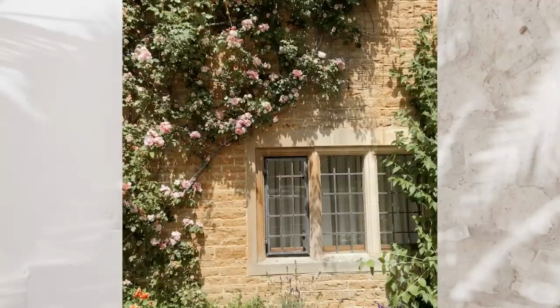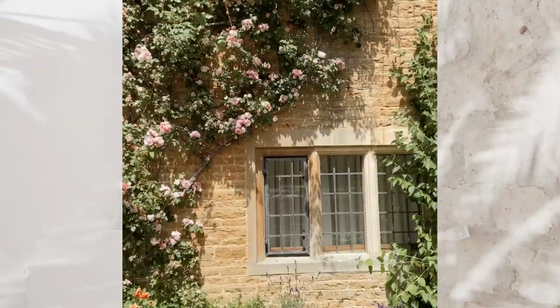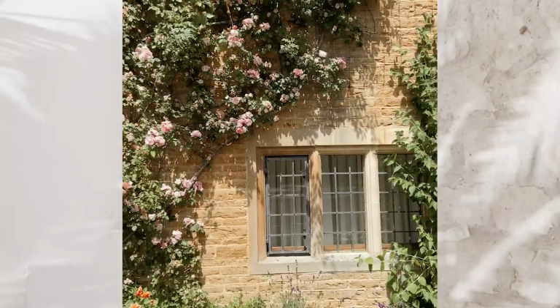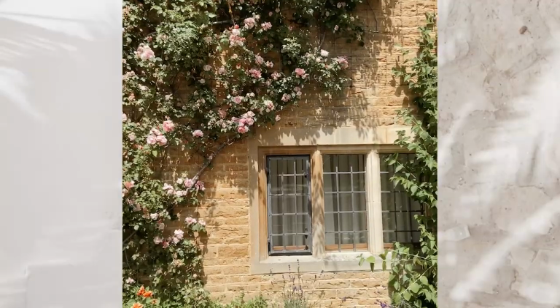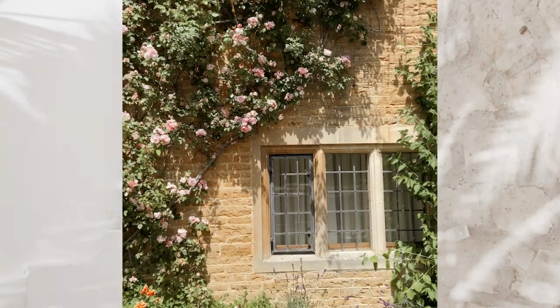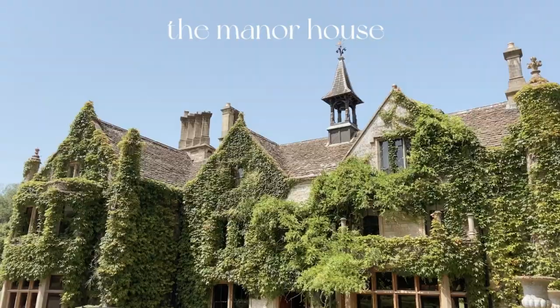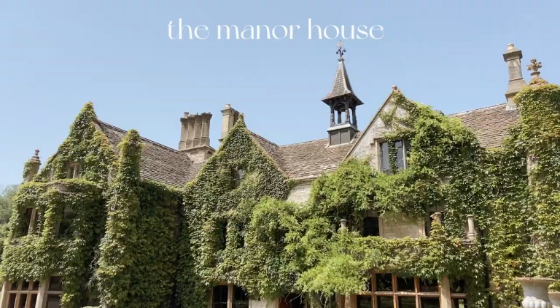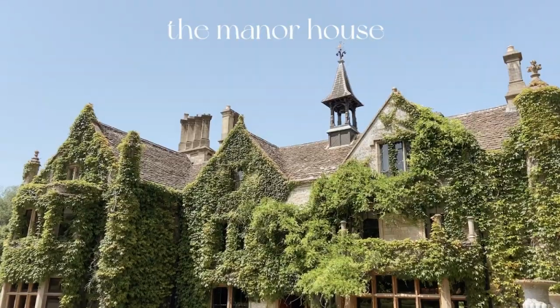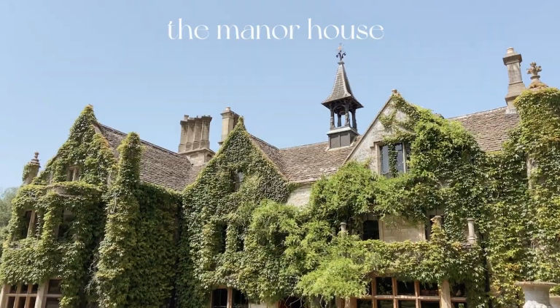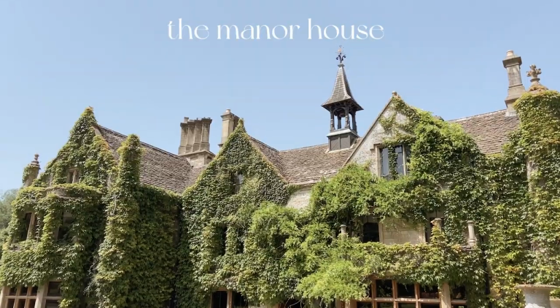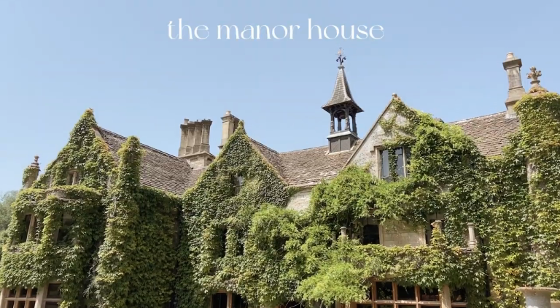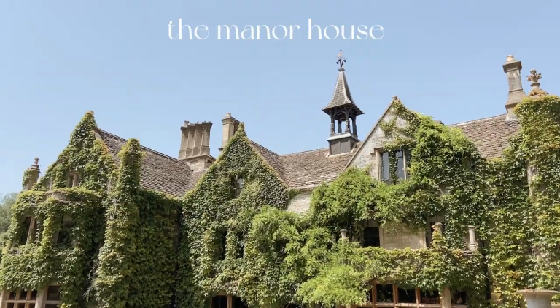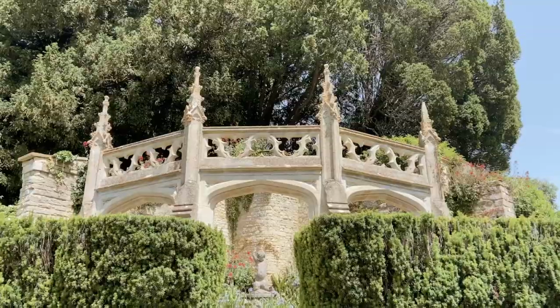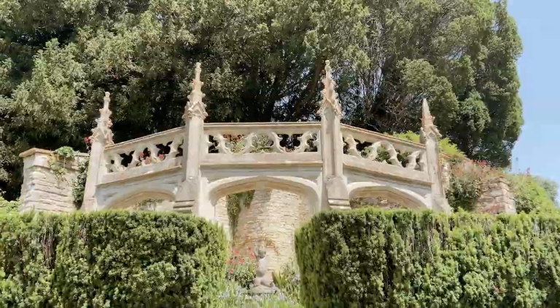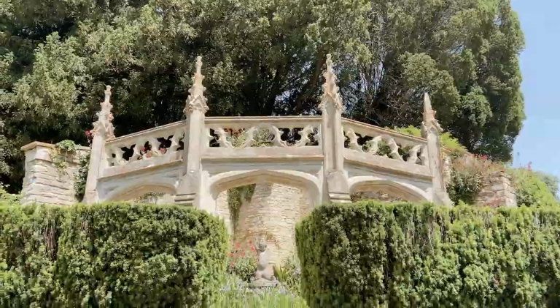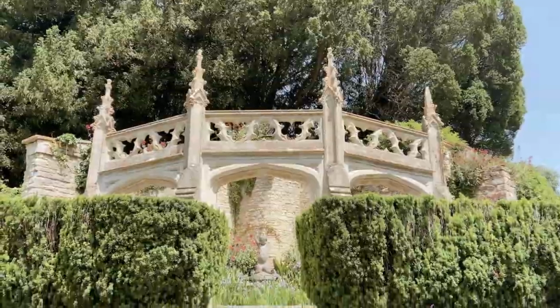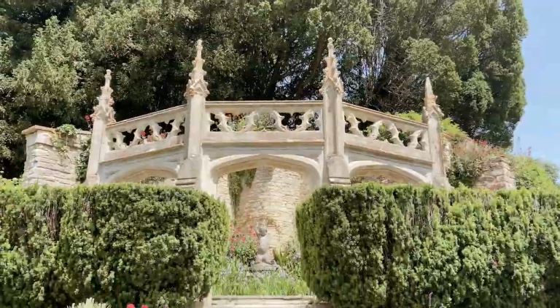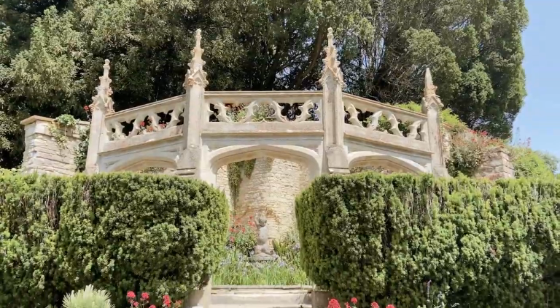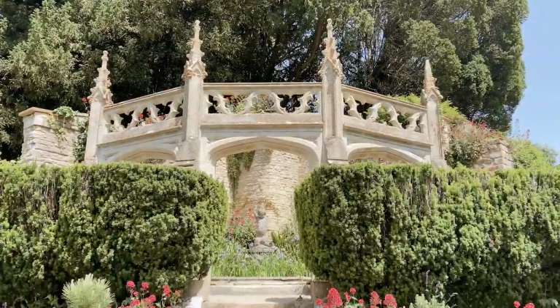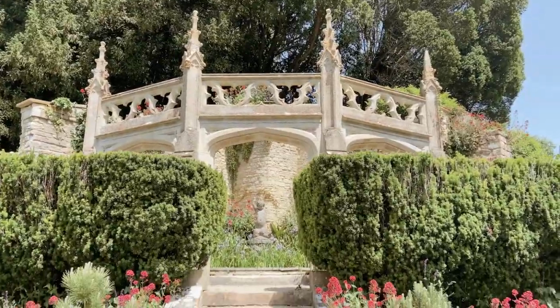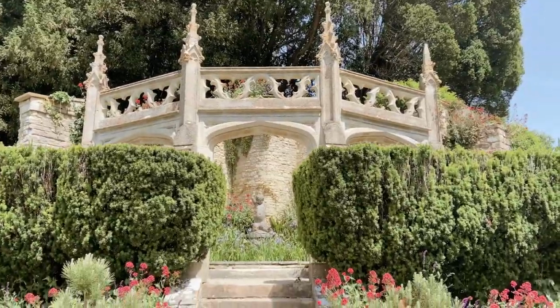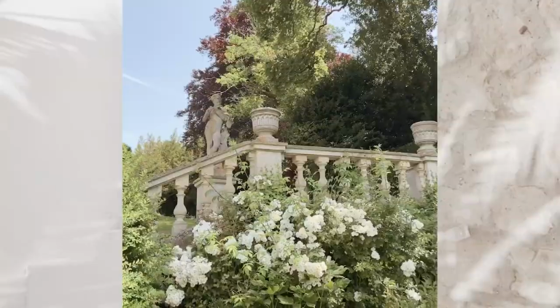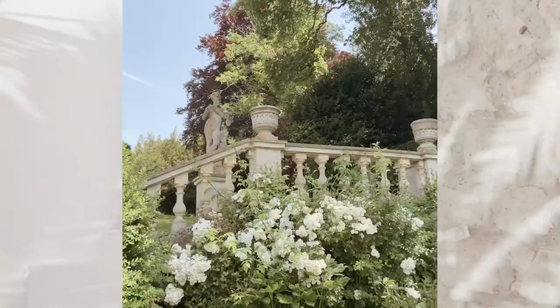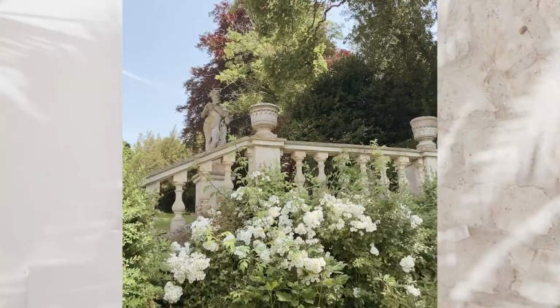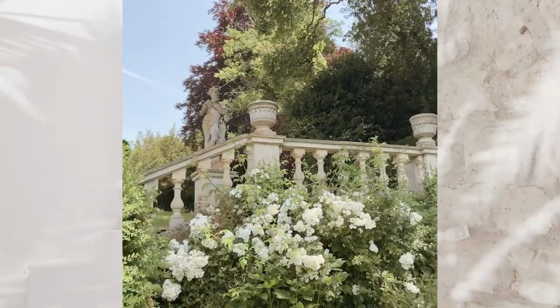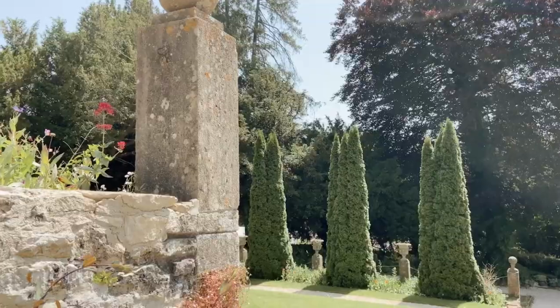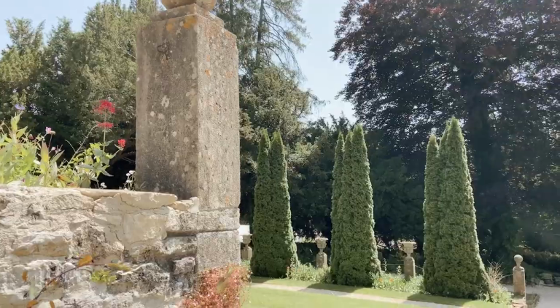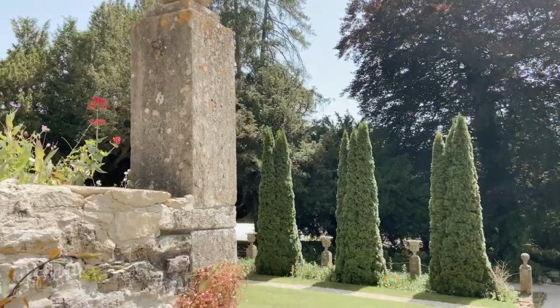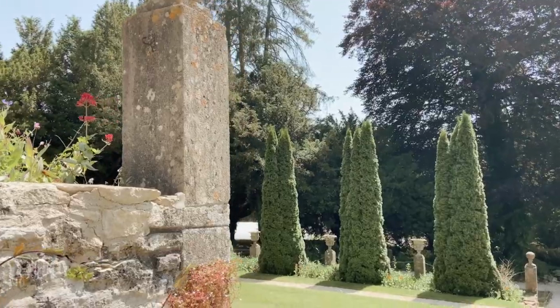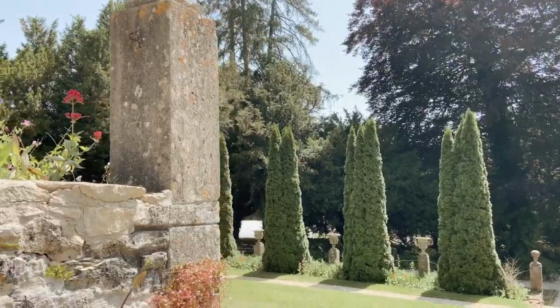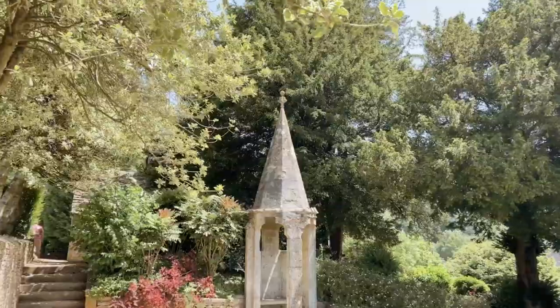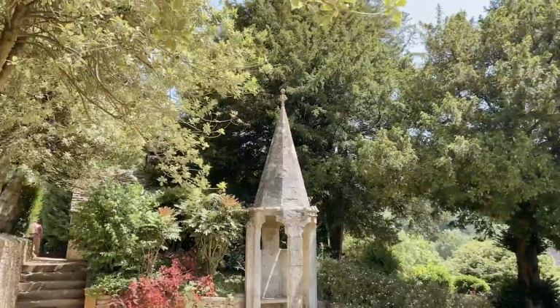You can also explore the church as well as the grounds of the manor house, which is beautiful and also a hotel that you can stay at.